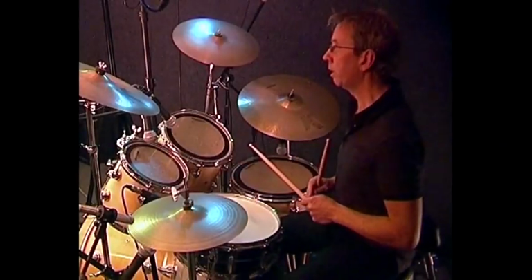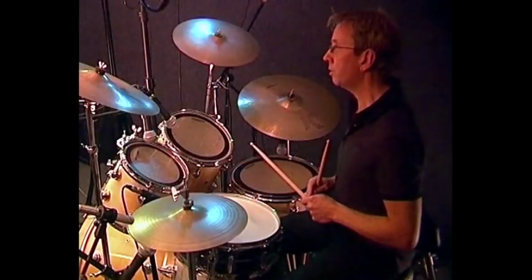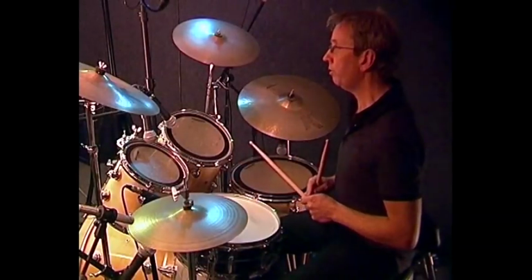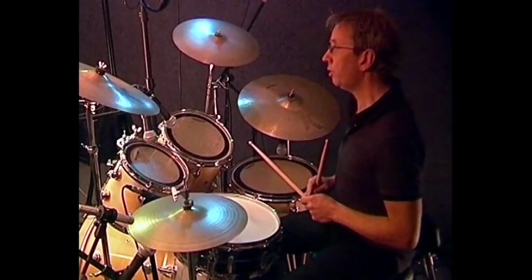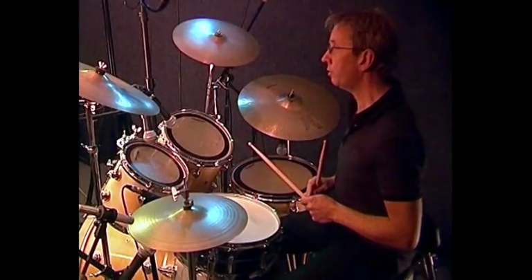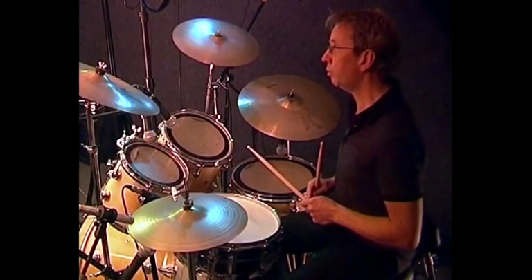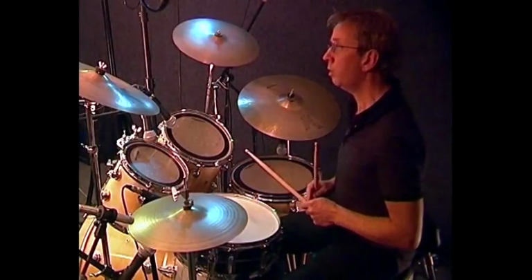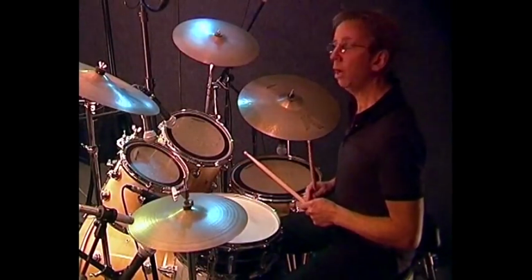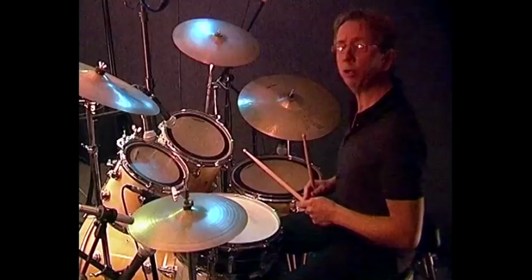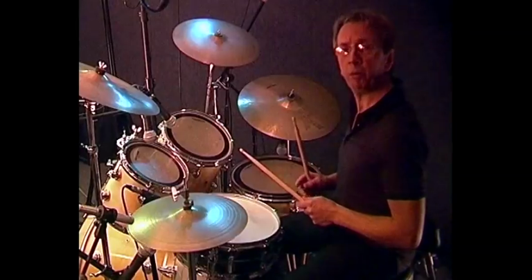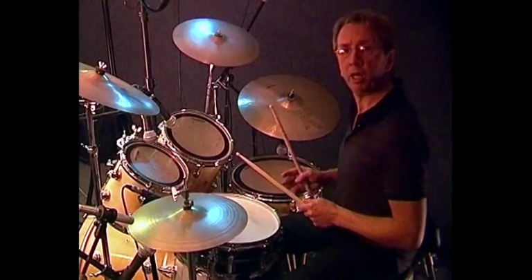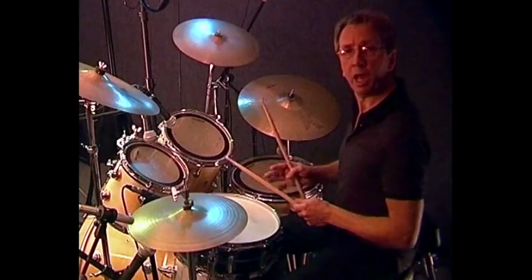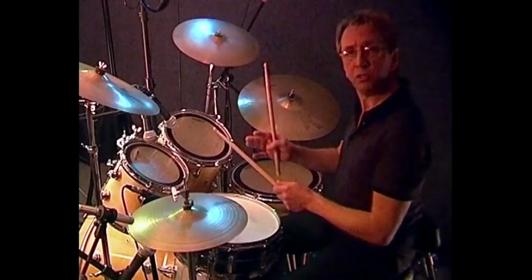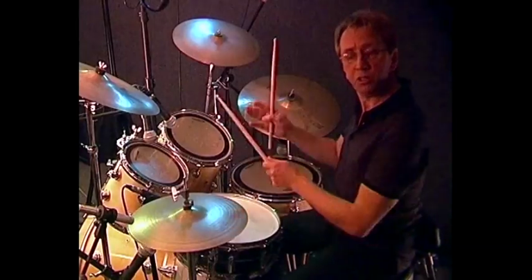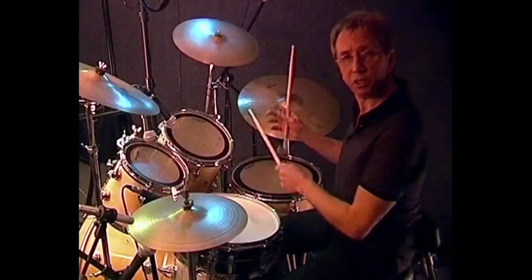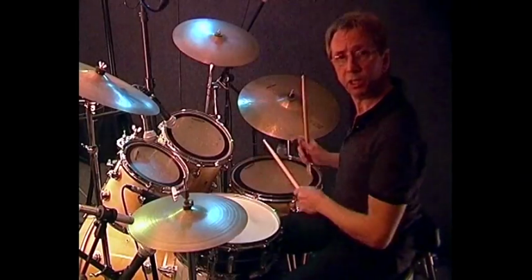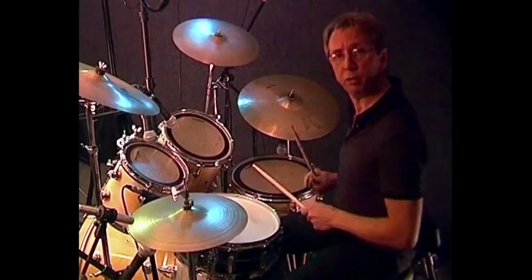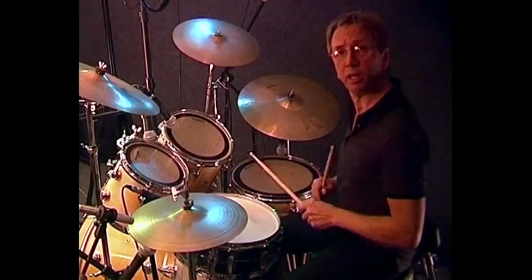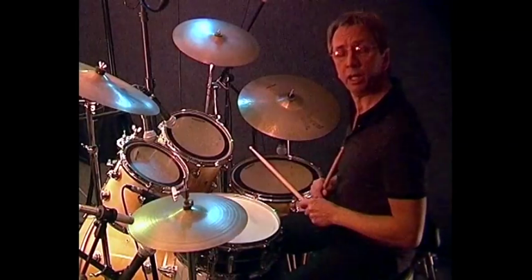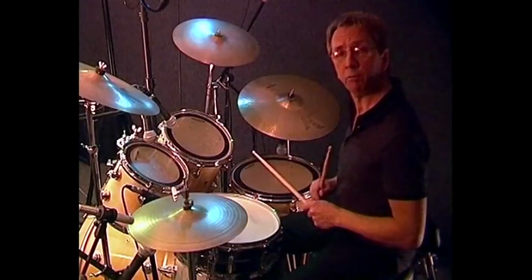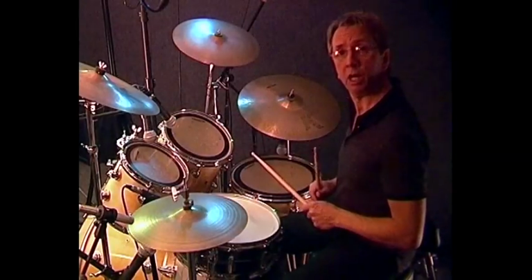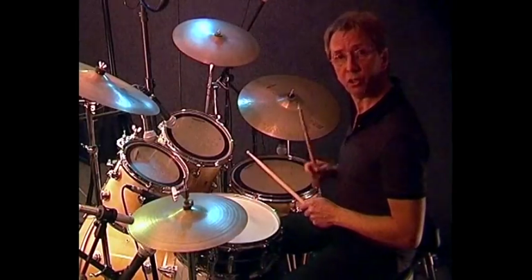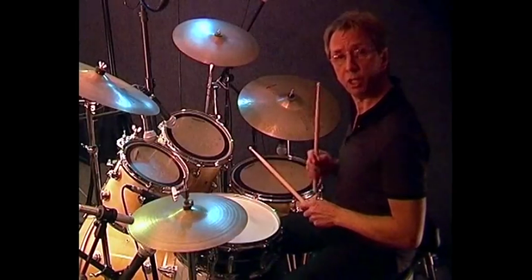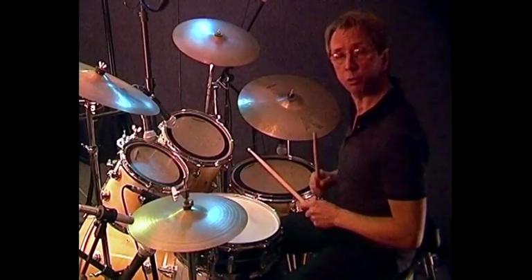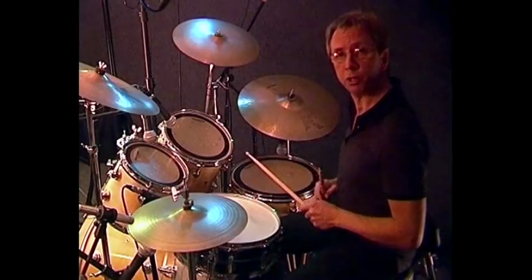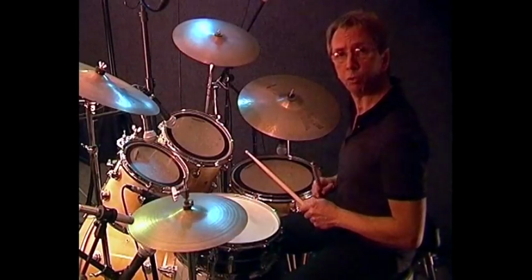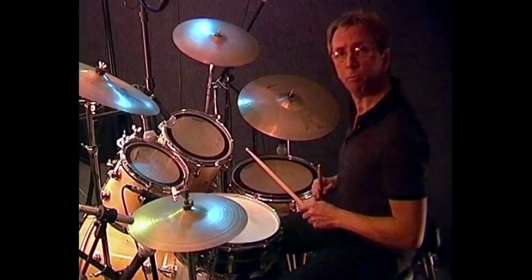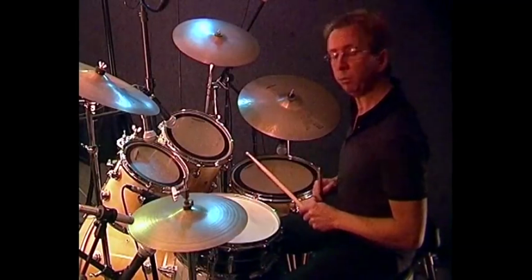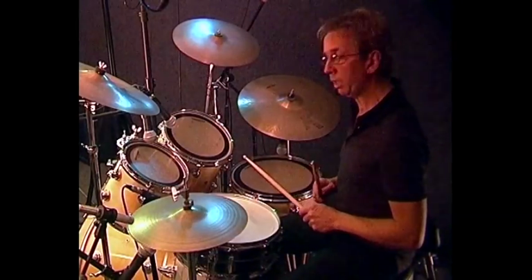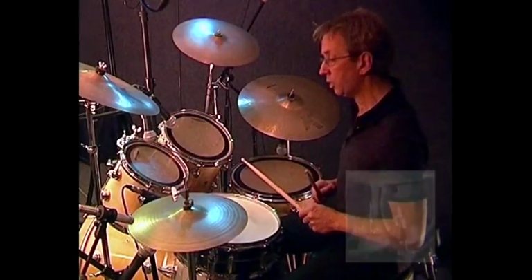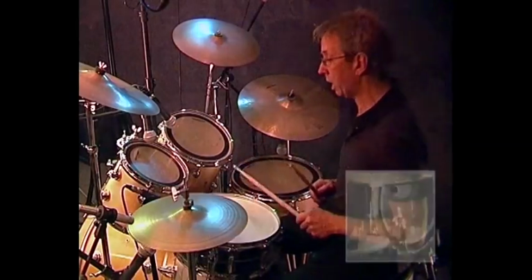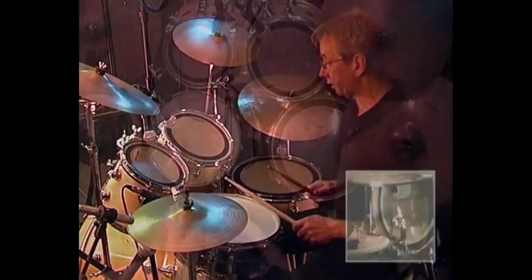So first of all, I'm going to play eighths and sixteenths around the kit as singles — that's one beat with each hand.